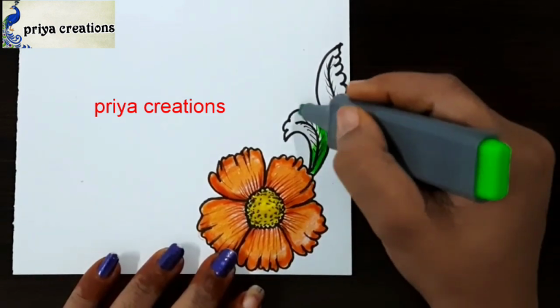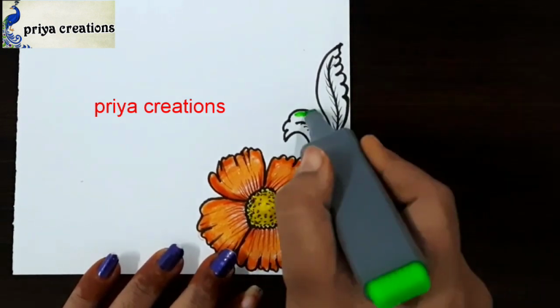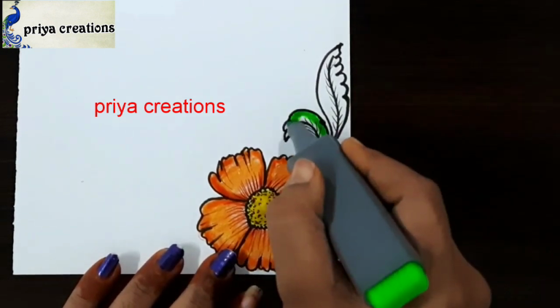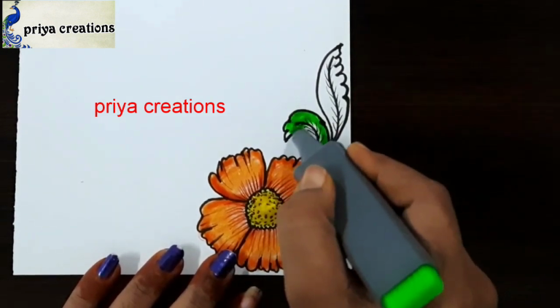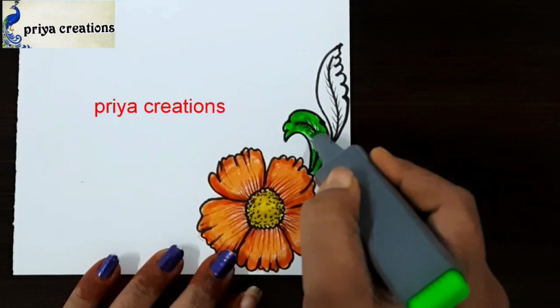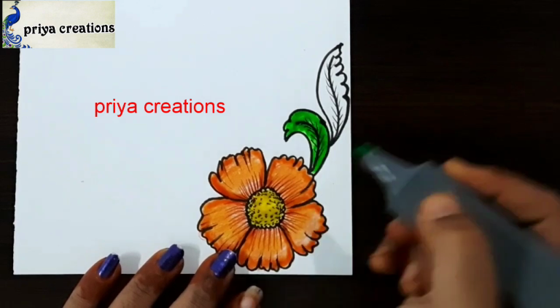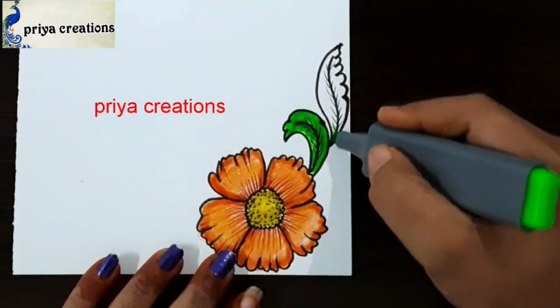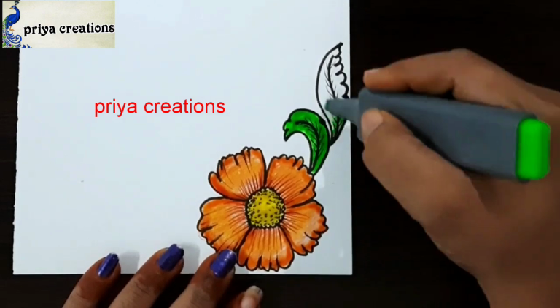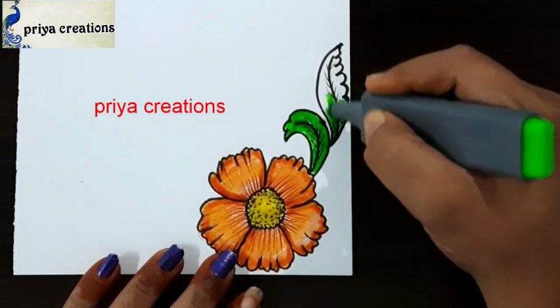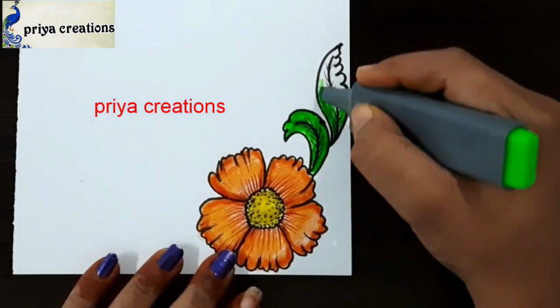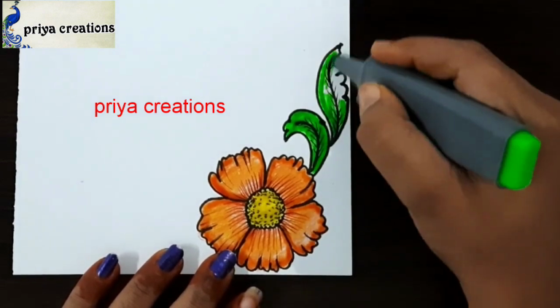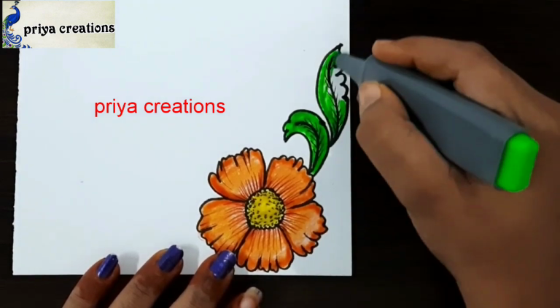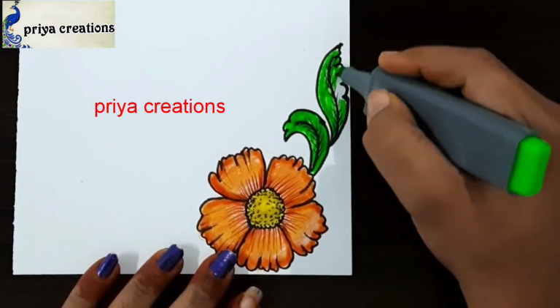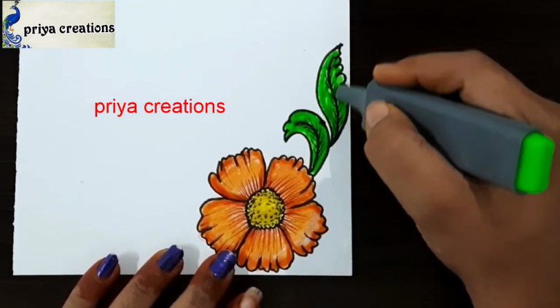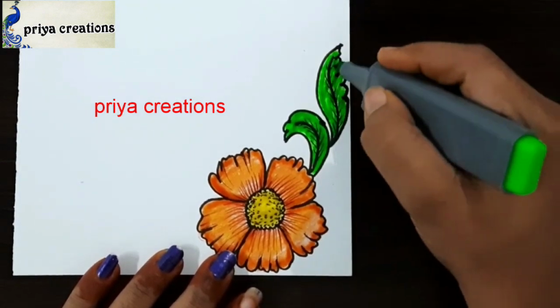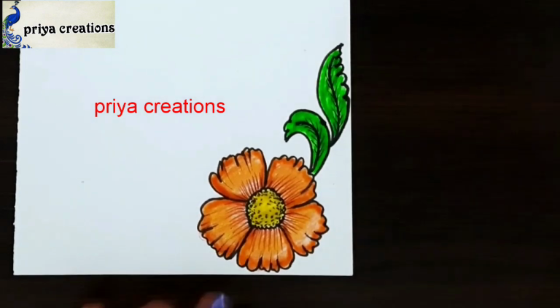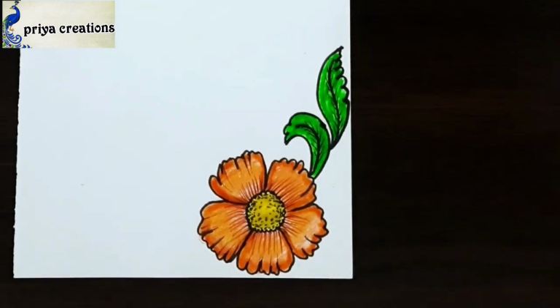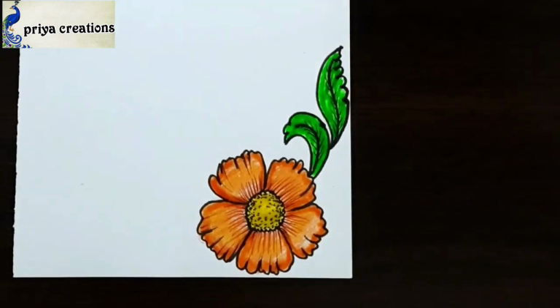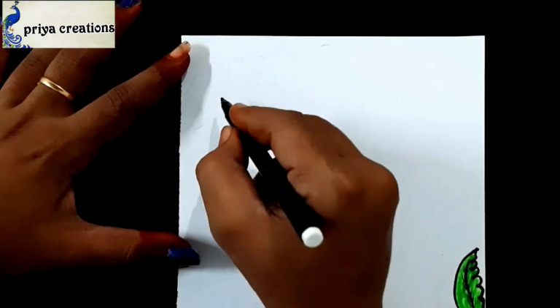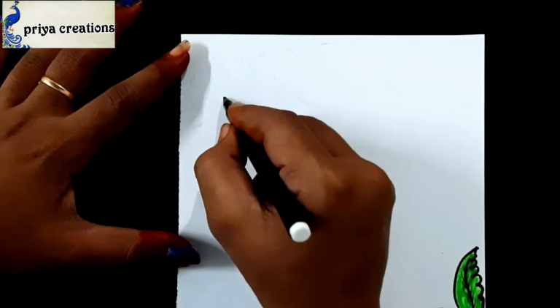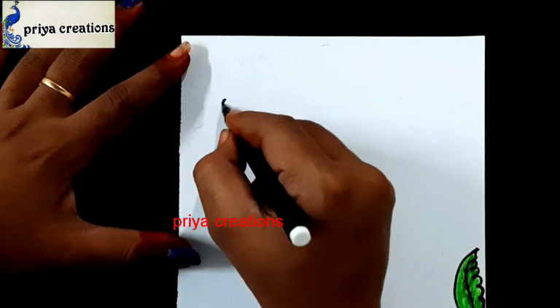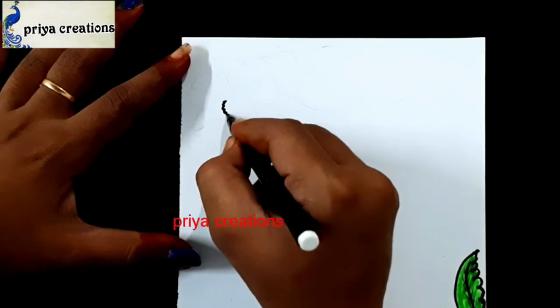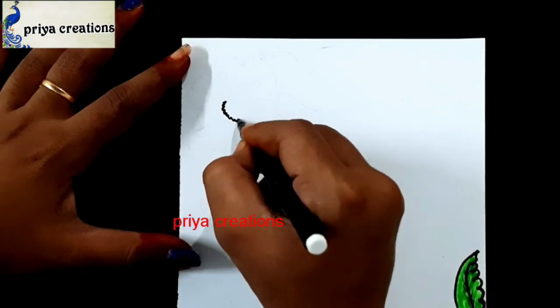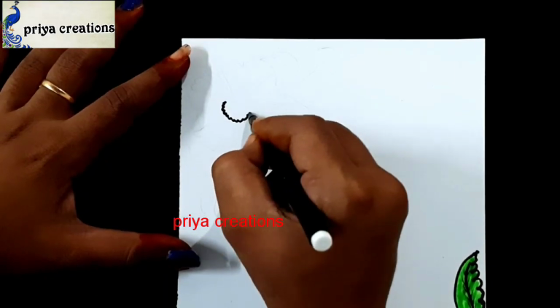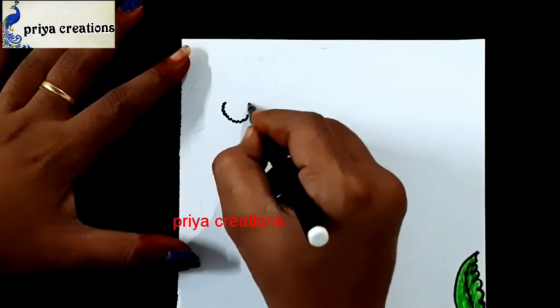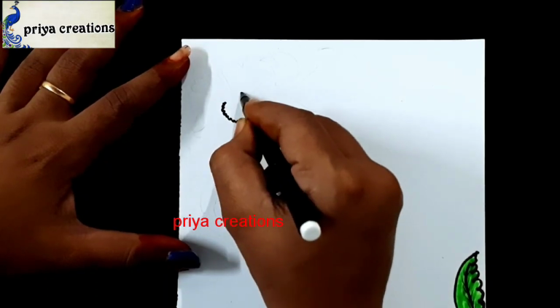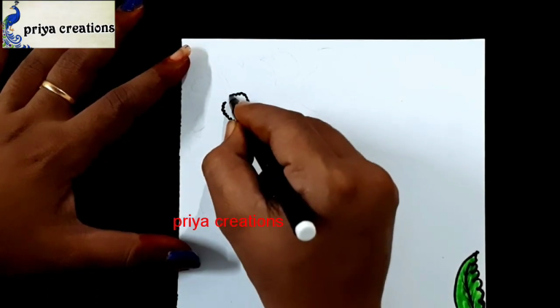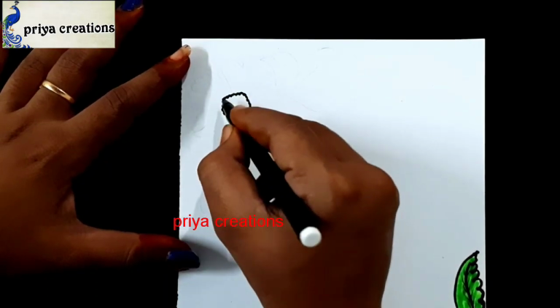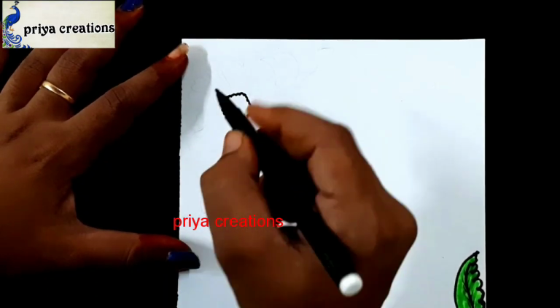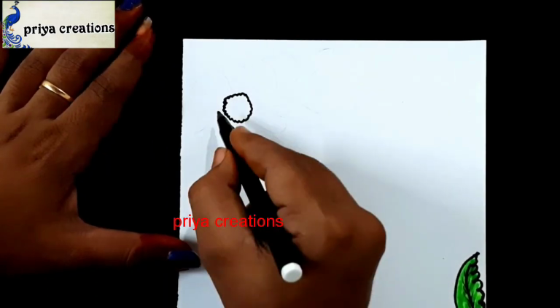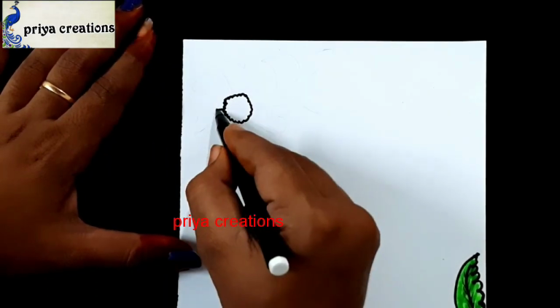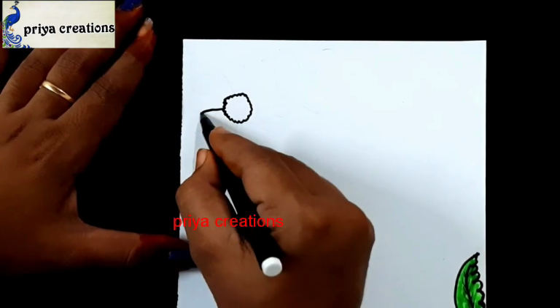This is green color highlighter. Same flower repeat here.